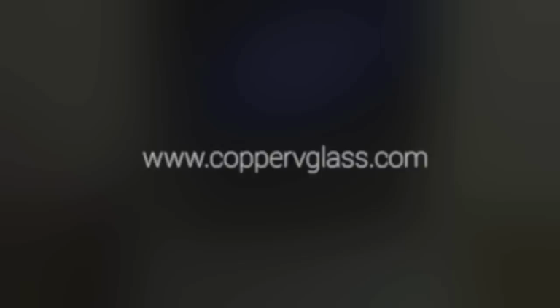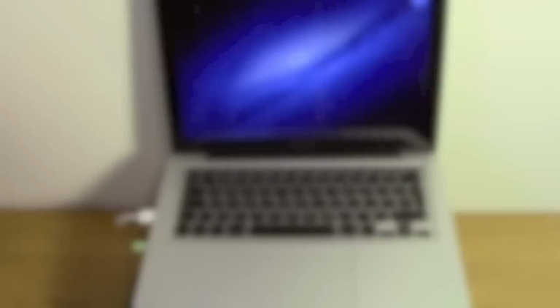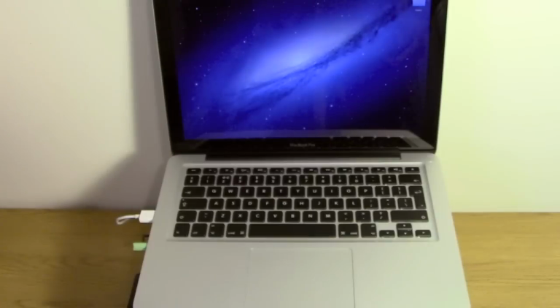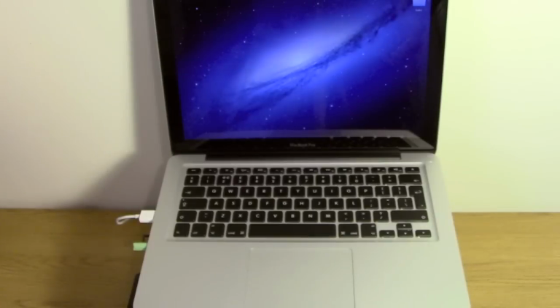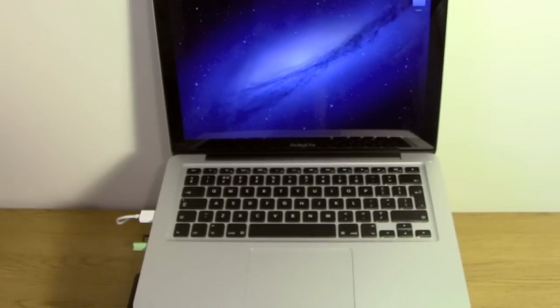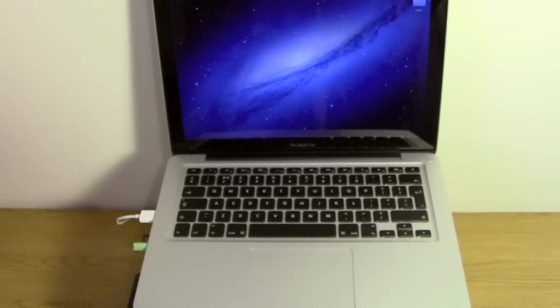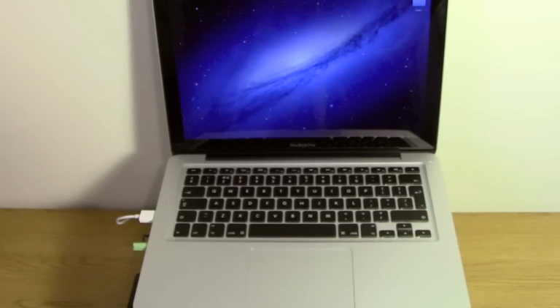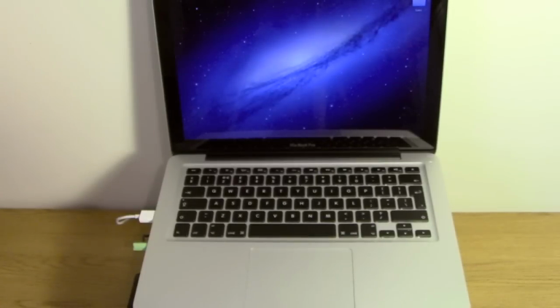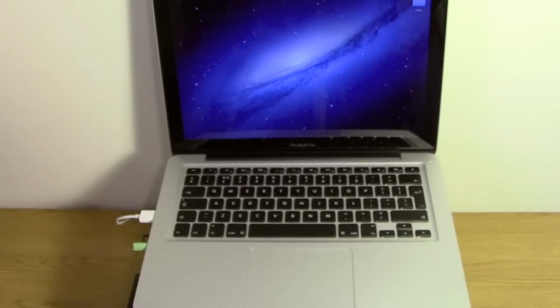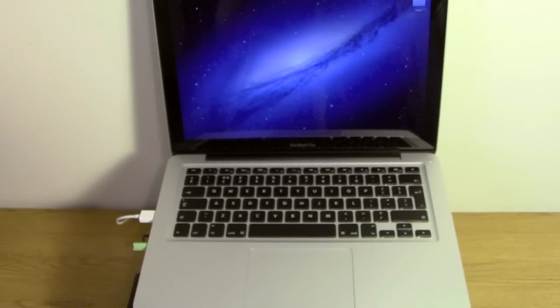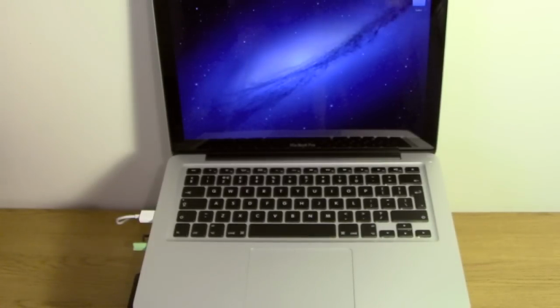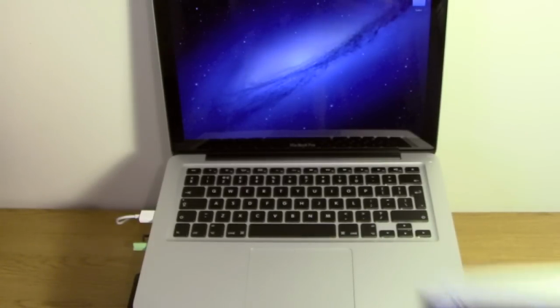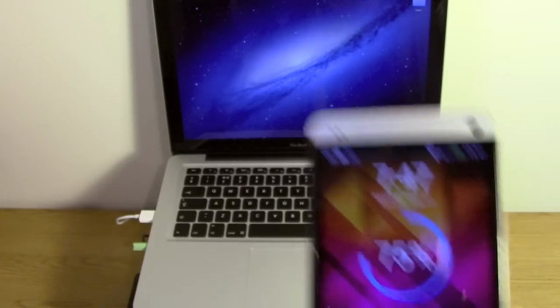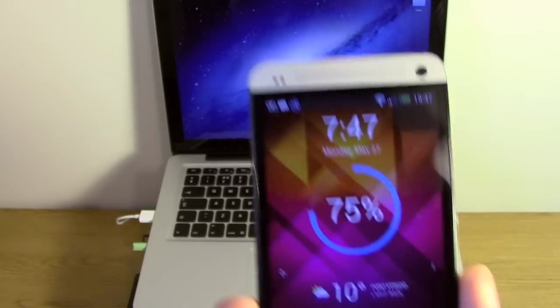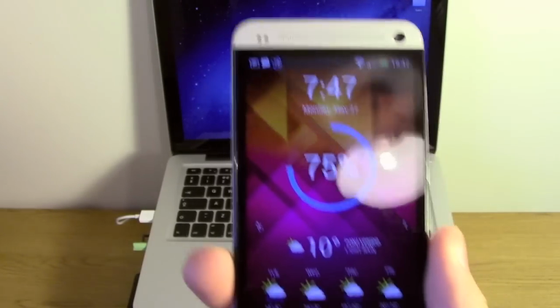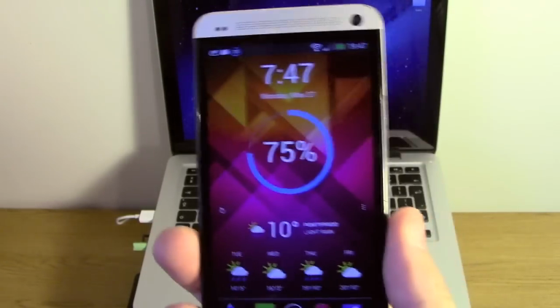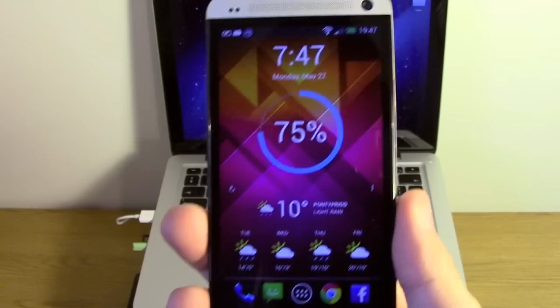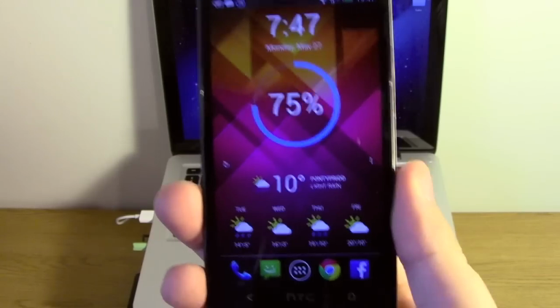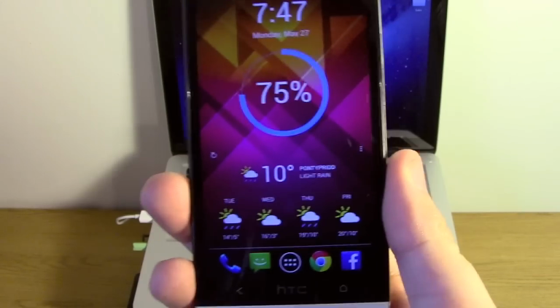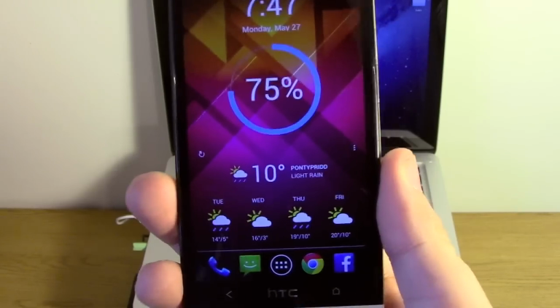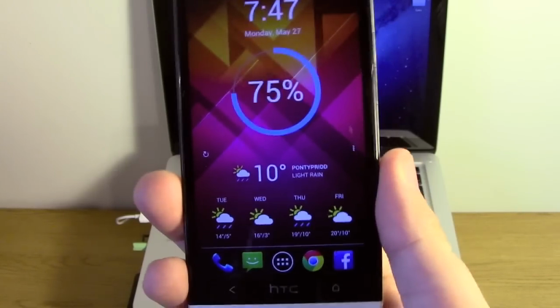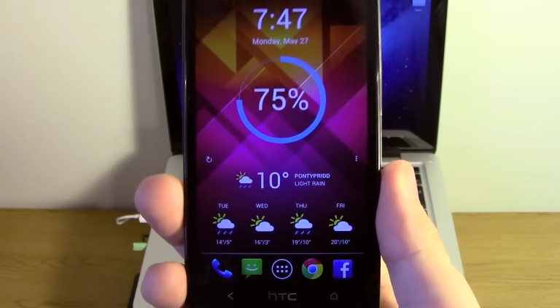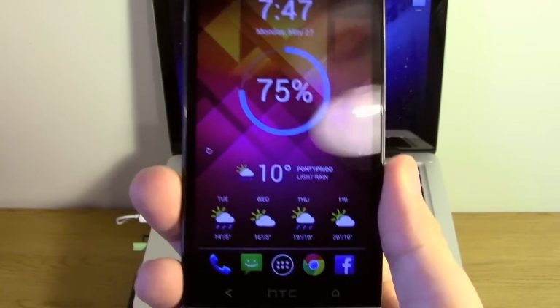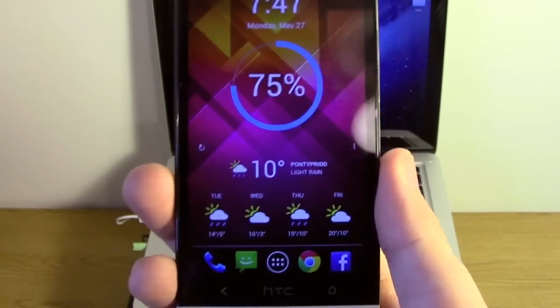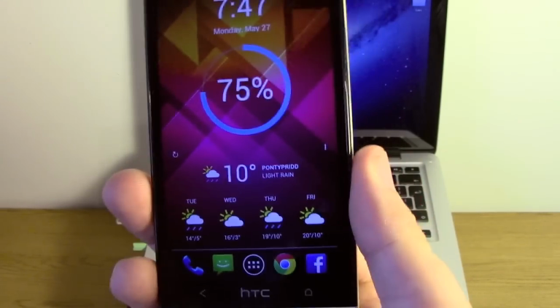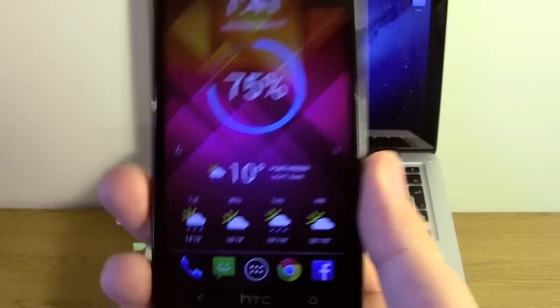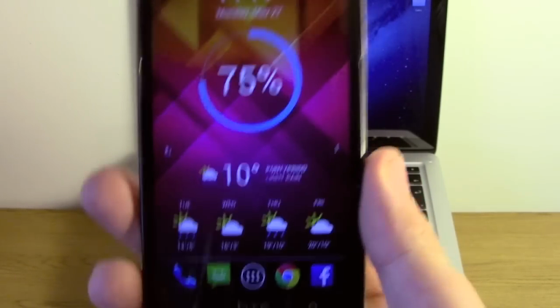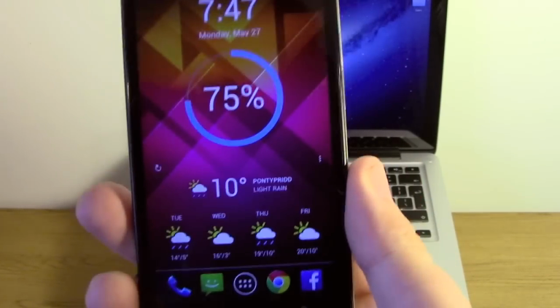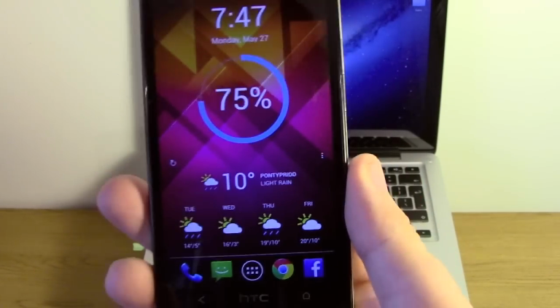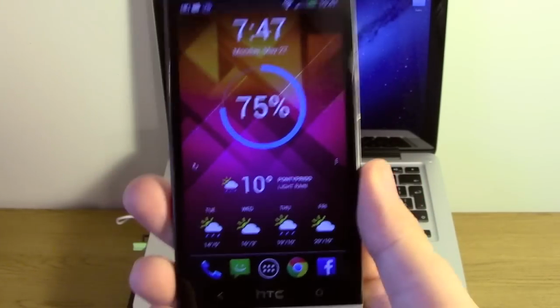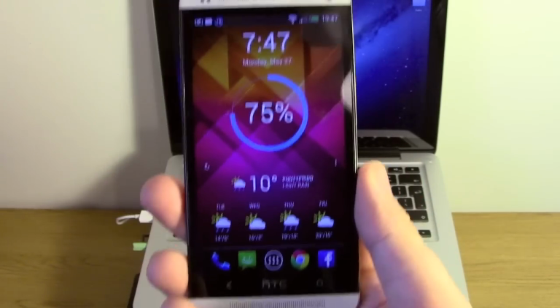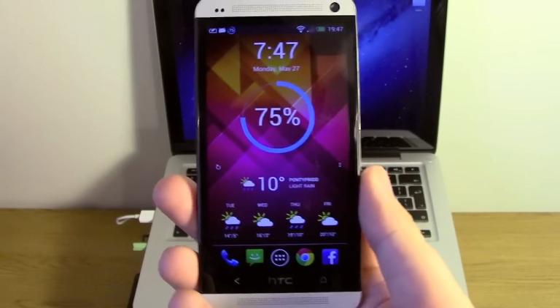Hey guys, I'm Michael from Copy The Glass. I'm going to be doing a quick video for you guys now on the HTC One, but this video tutorial will apply to any Android smartphone.